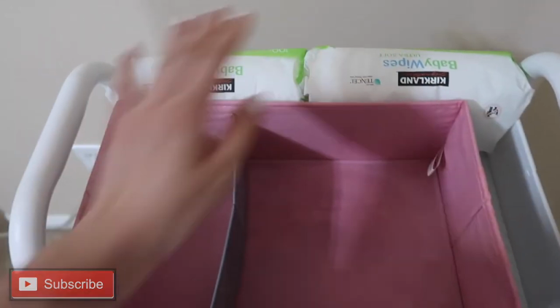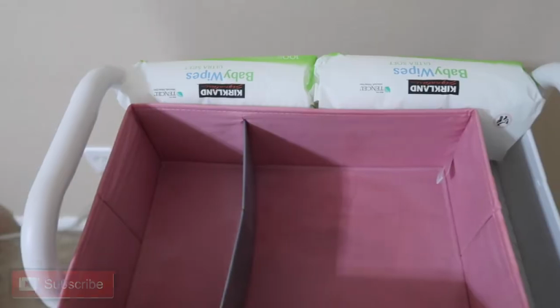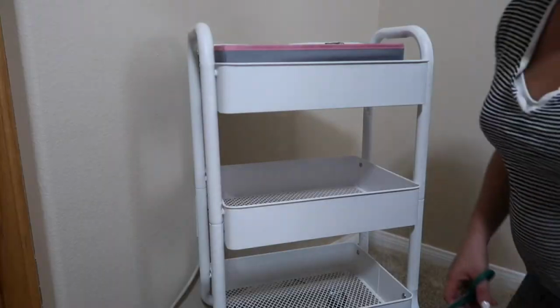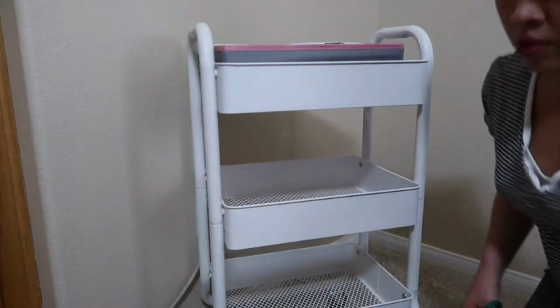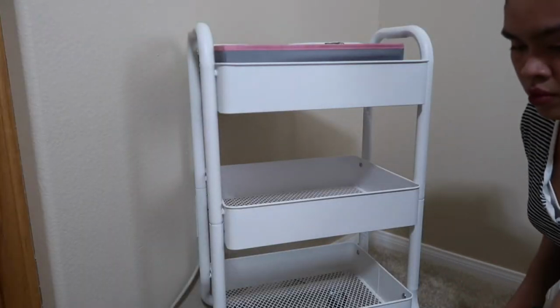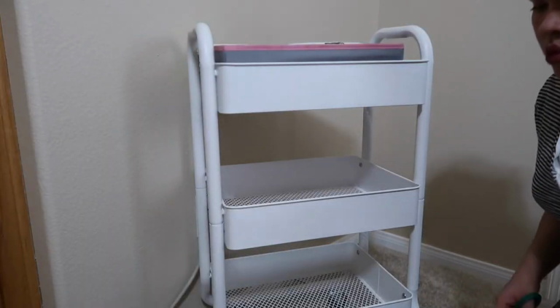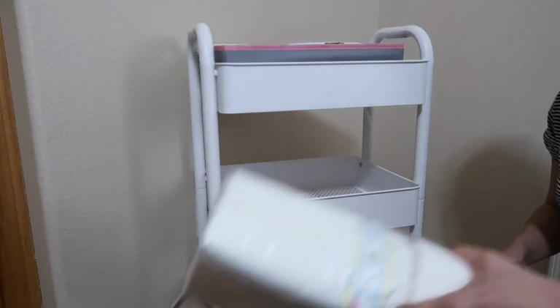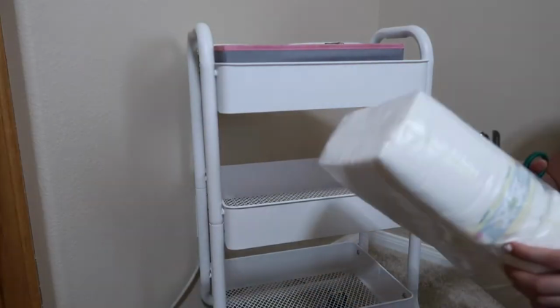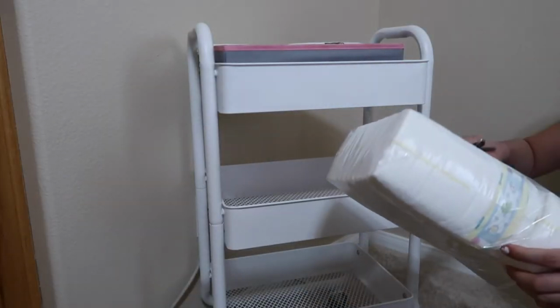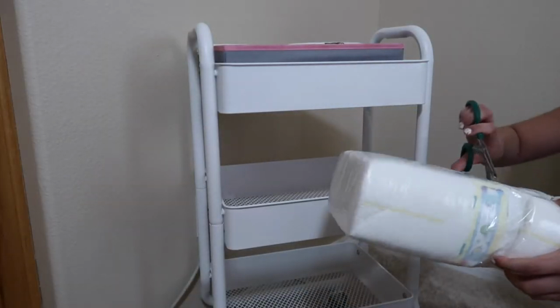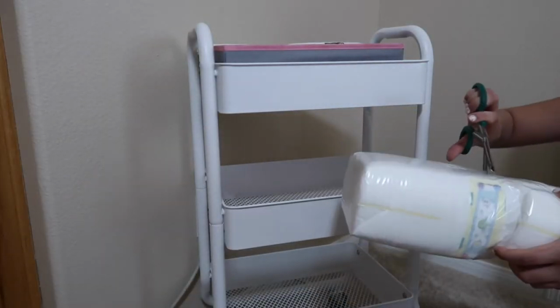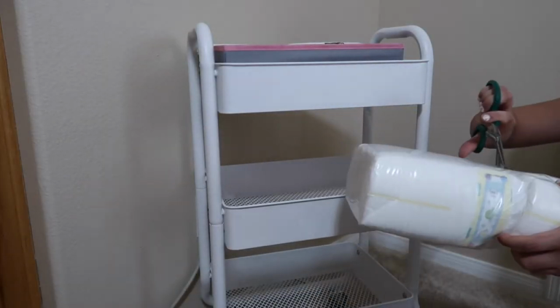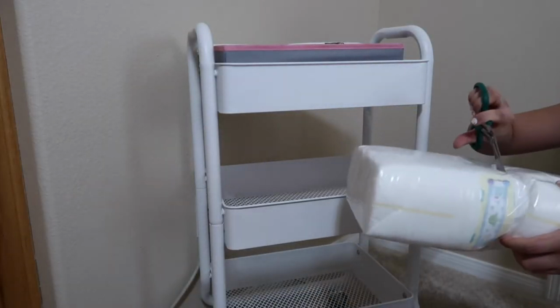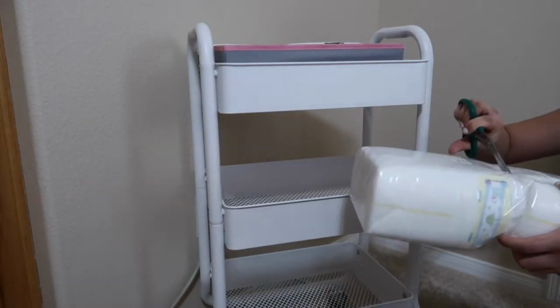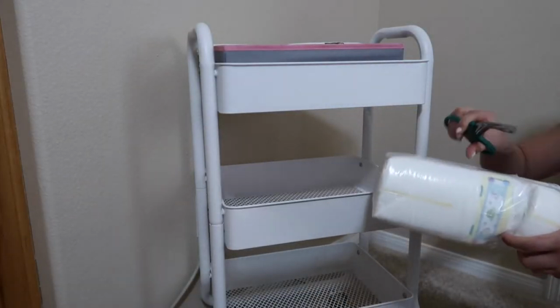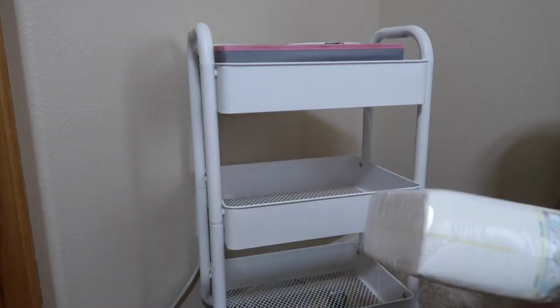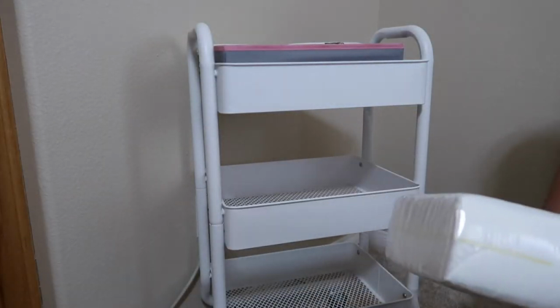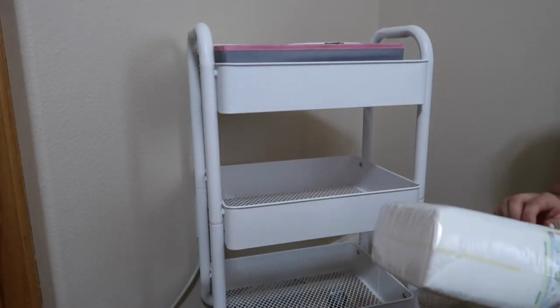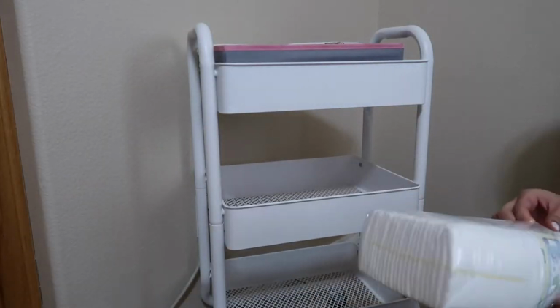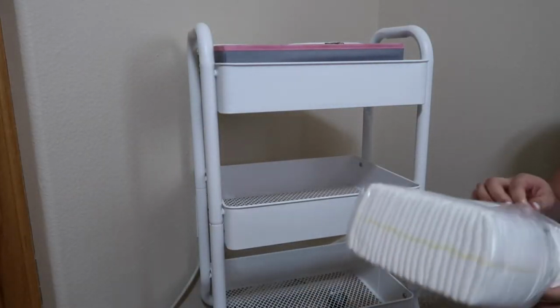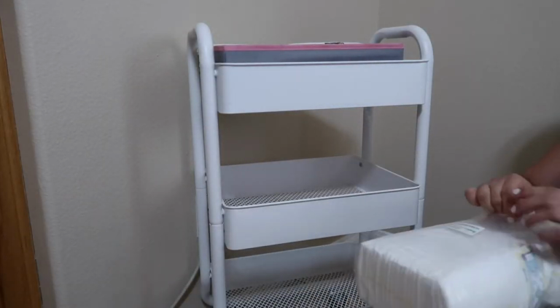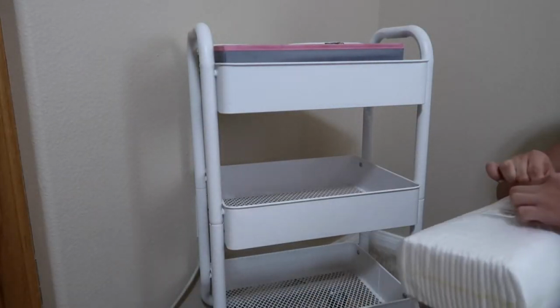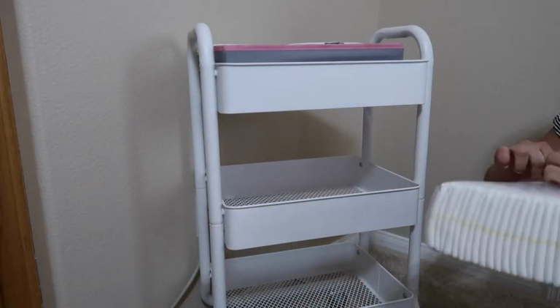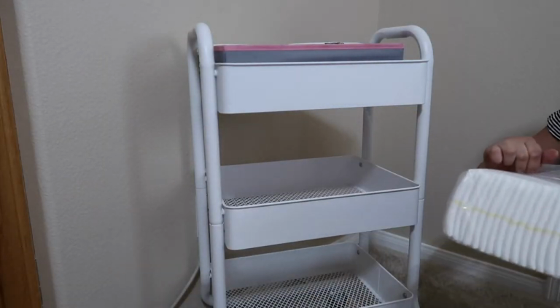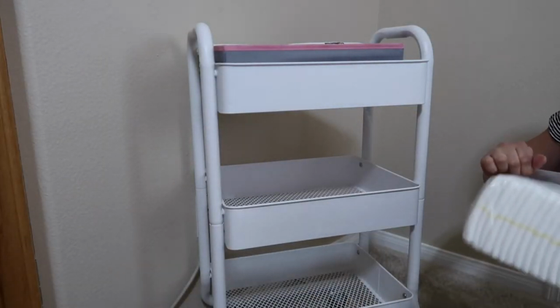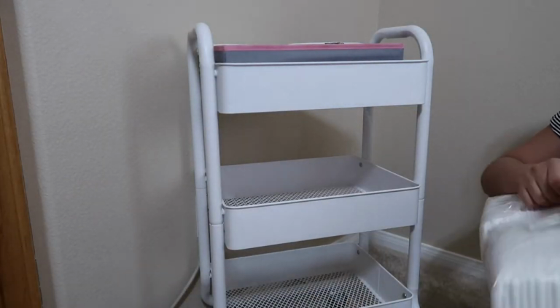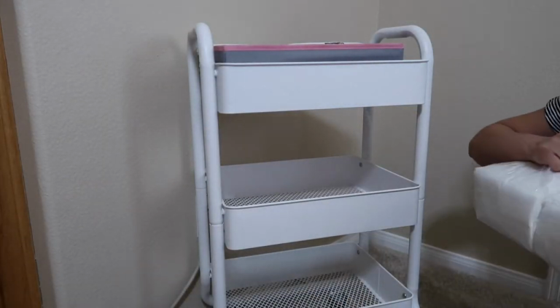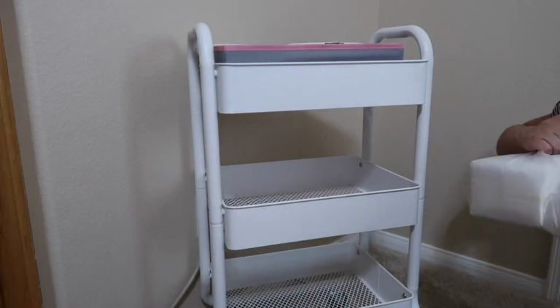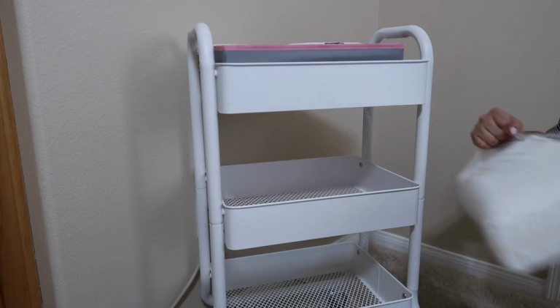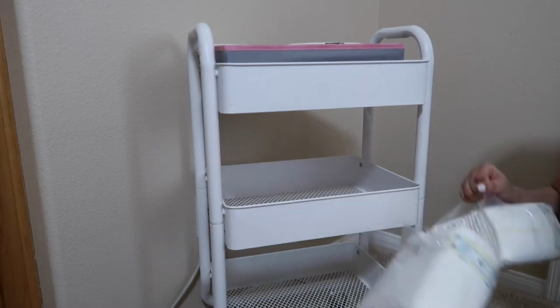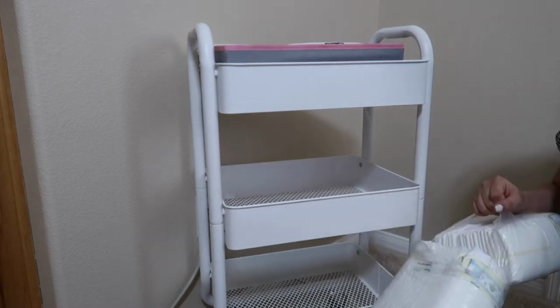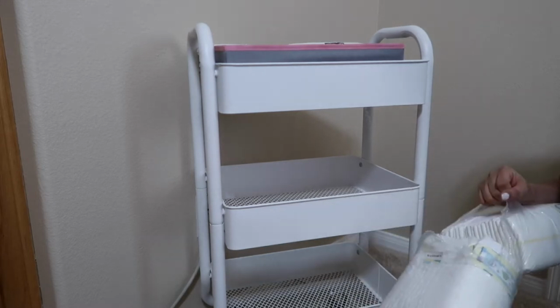I put all her size 2 diapers on the first layer of the cart so it's easy for diaper changing.